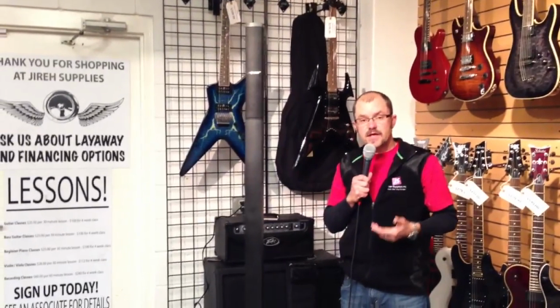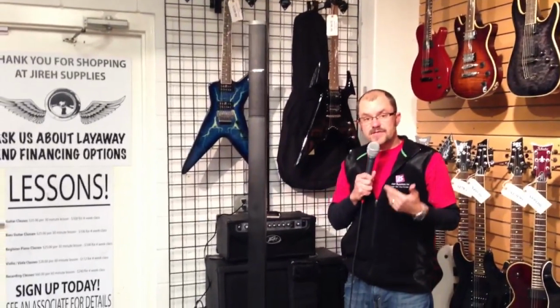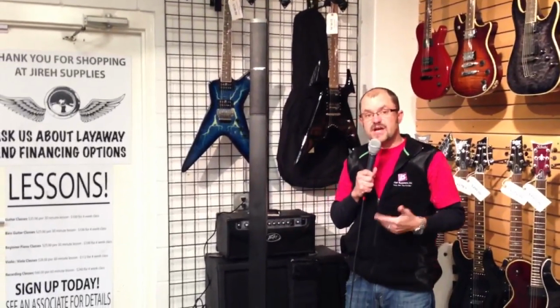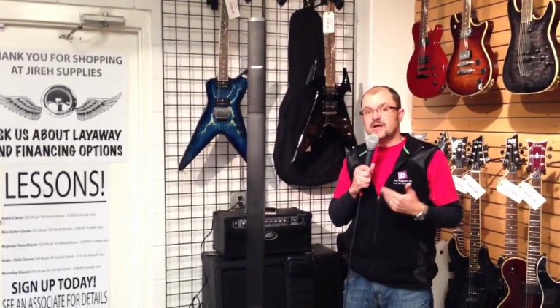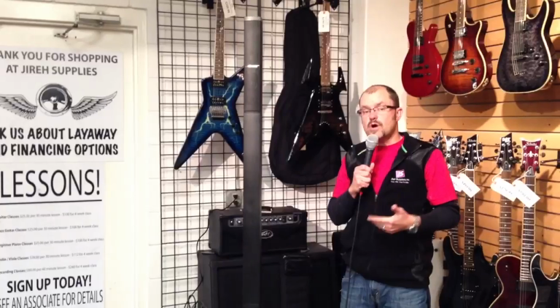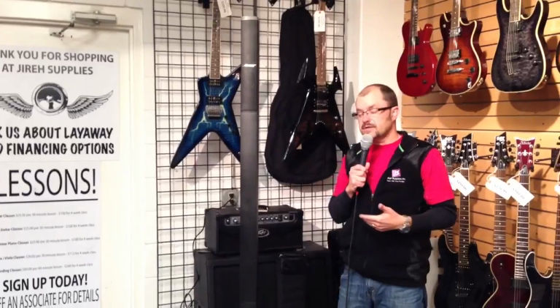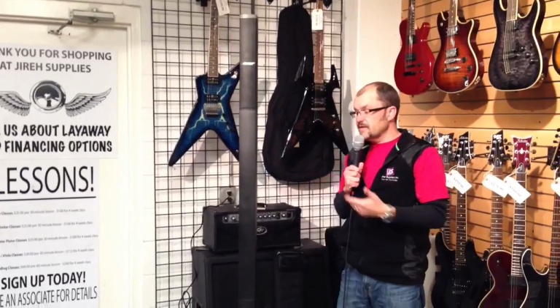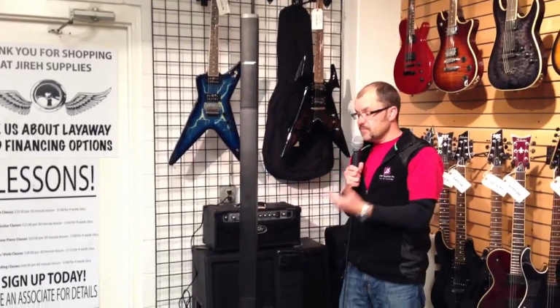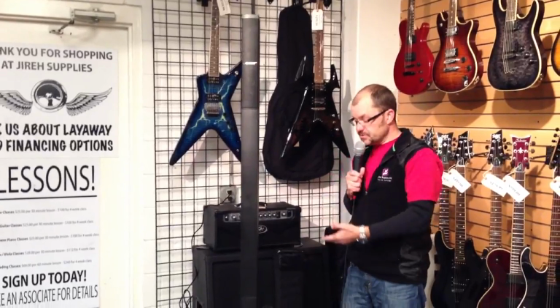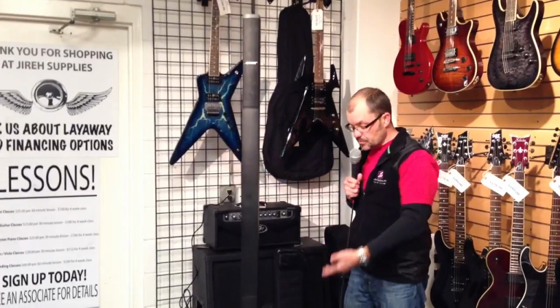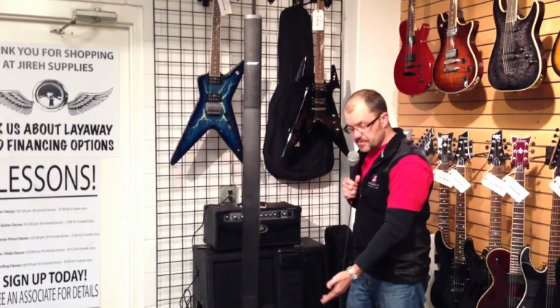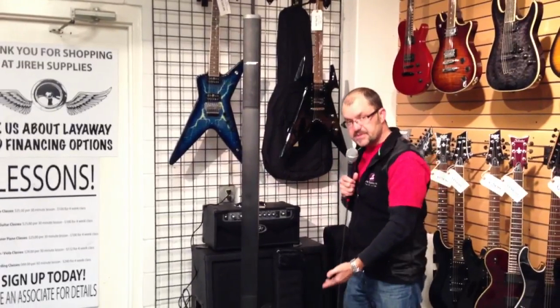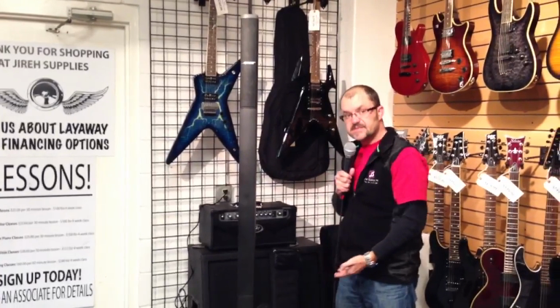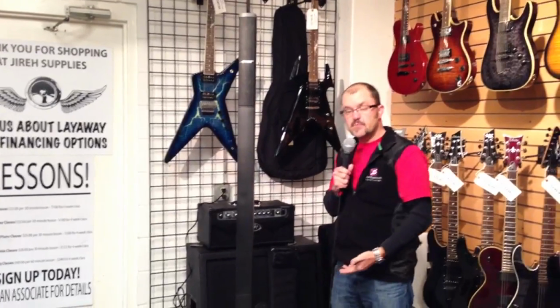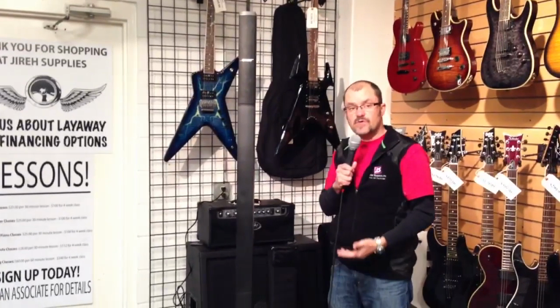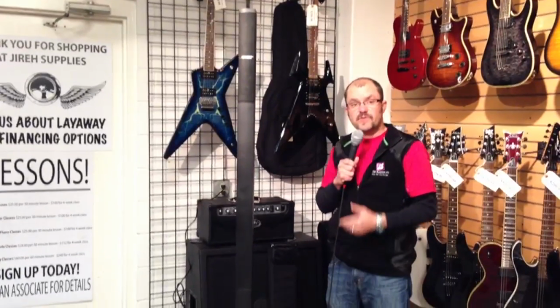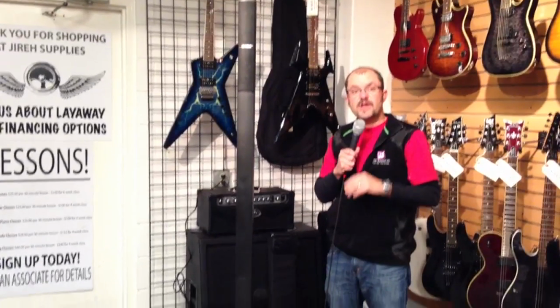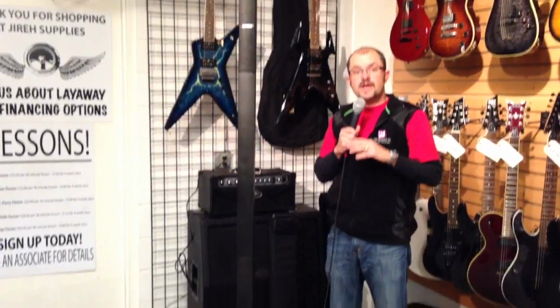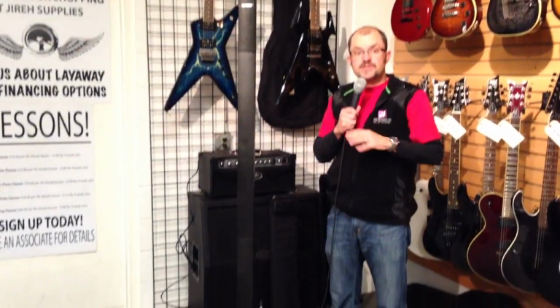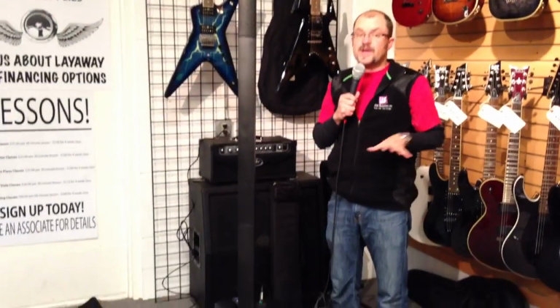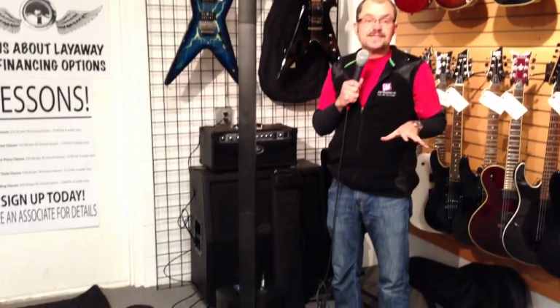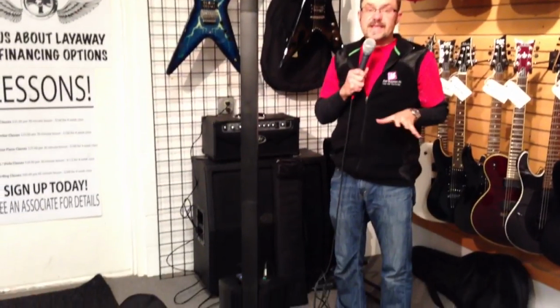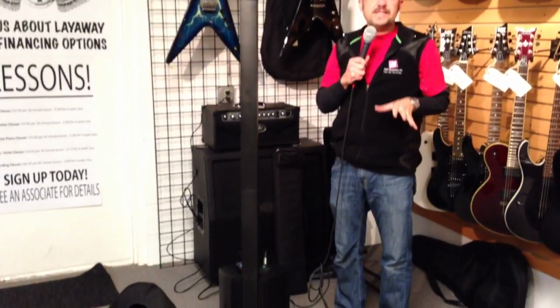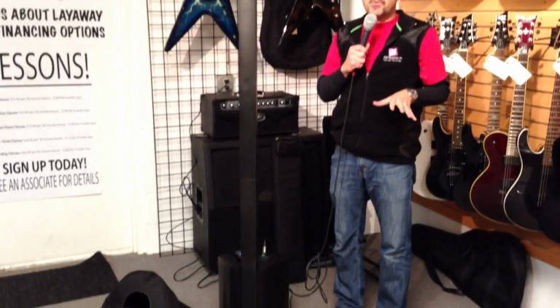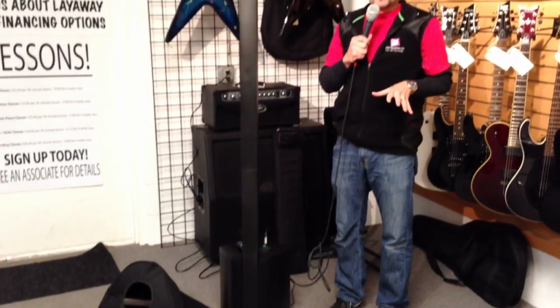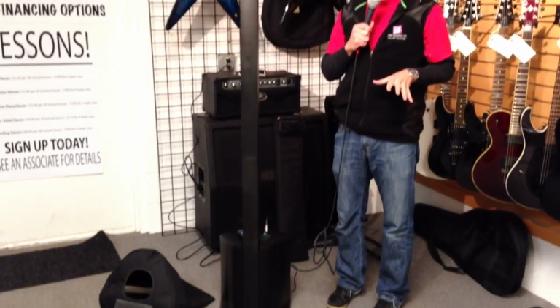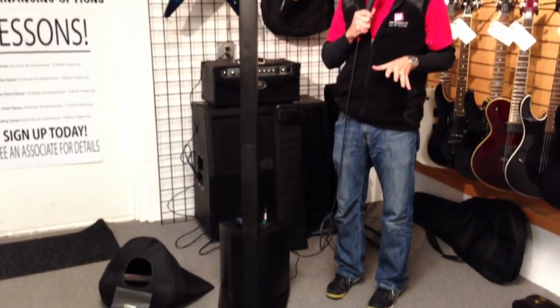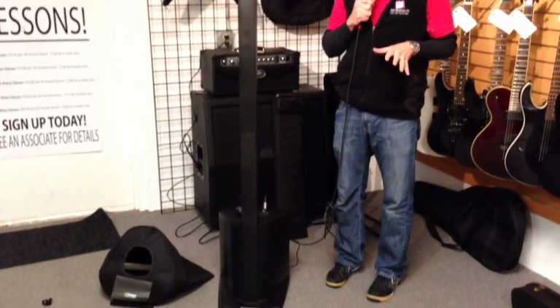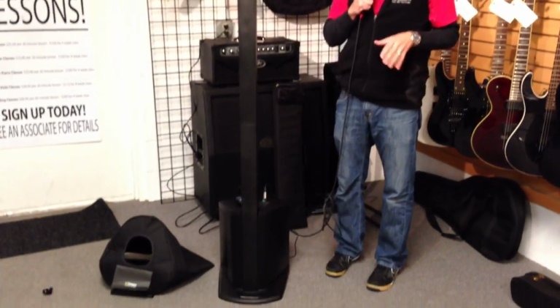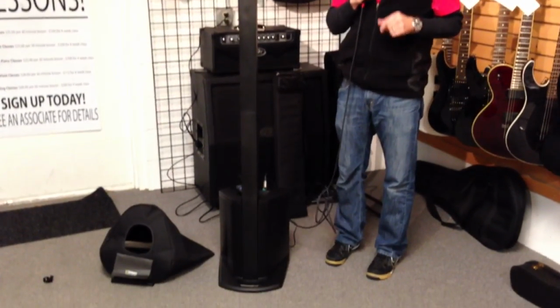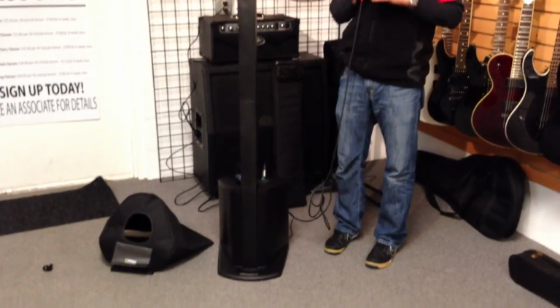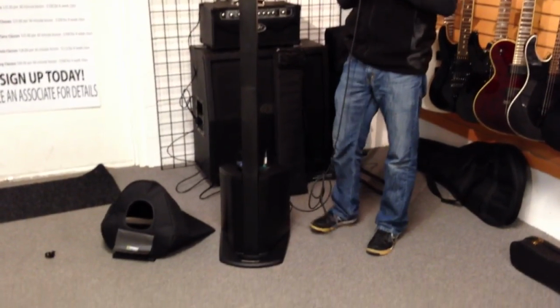Now you can see that I can use a microphone and play music at the same time. The sonic quality of the music with a built-in subwoofer surpasses any portable sound system of this type.